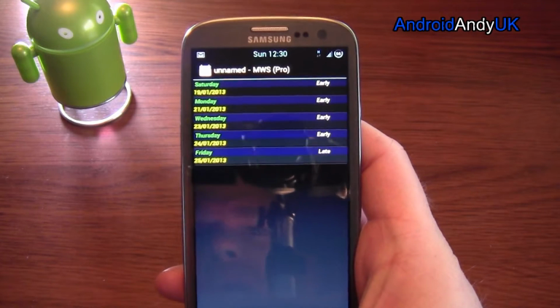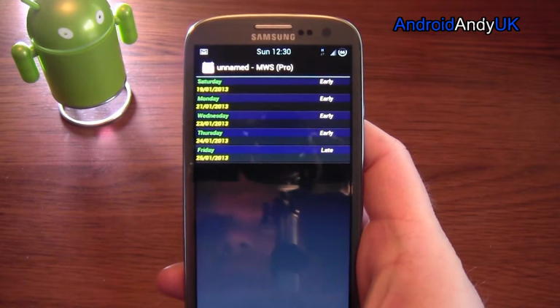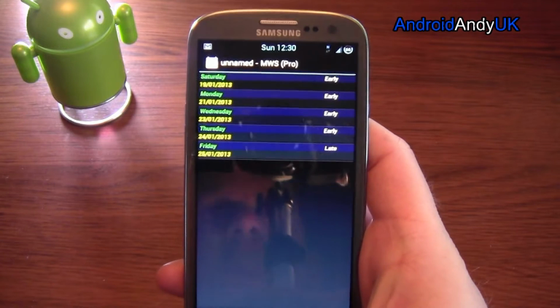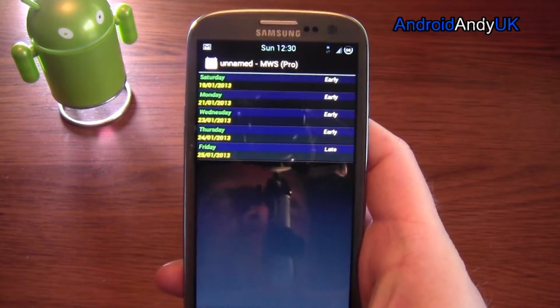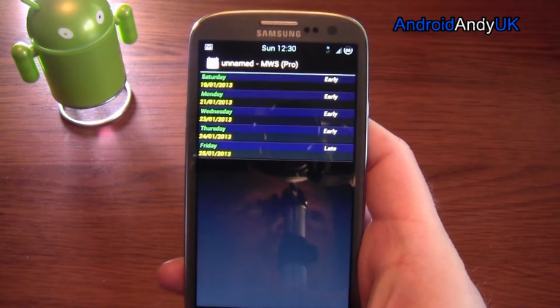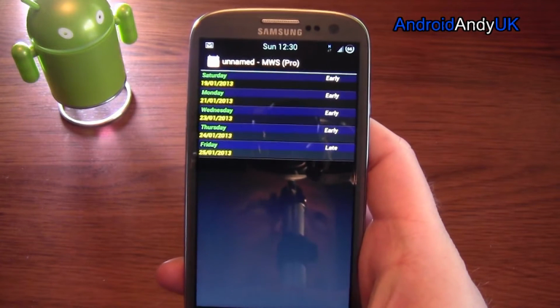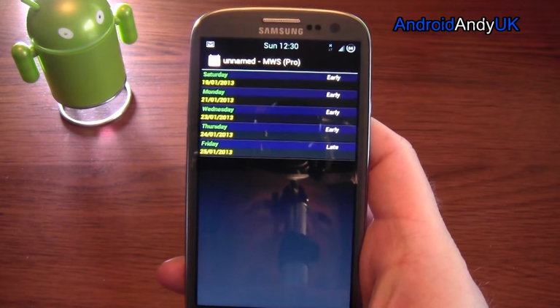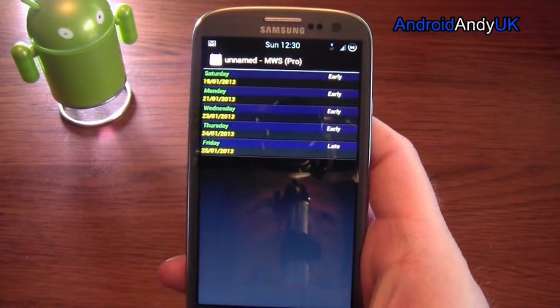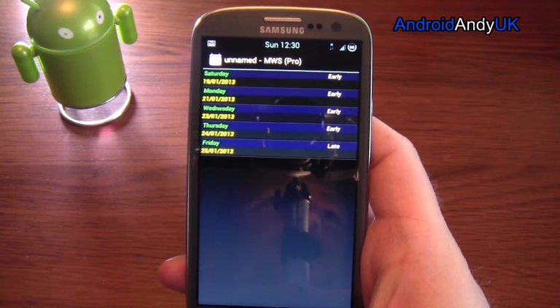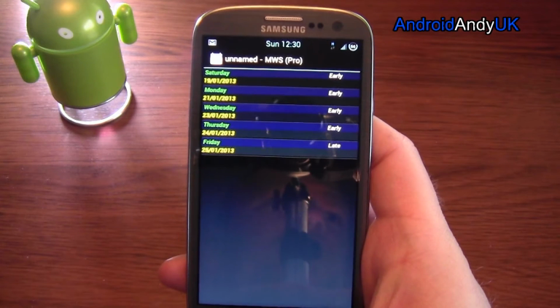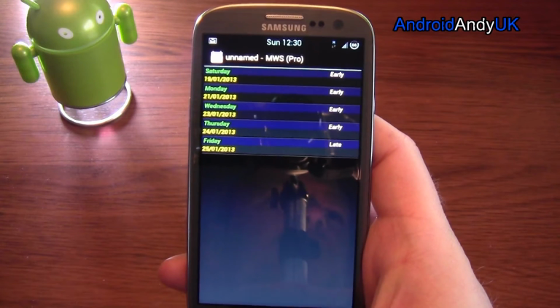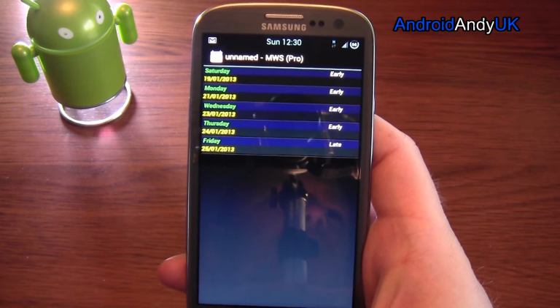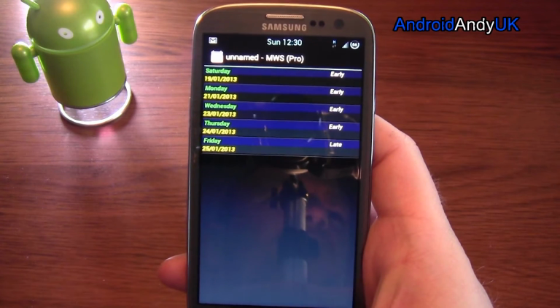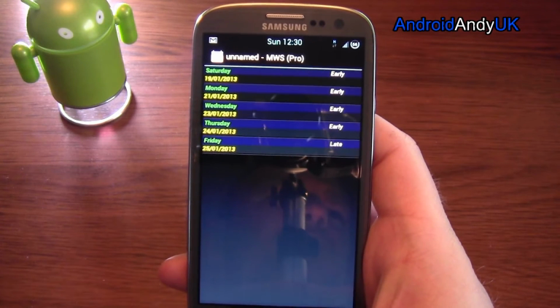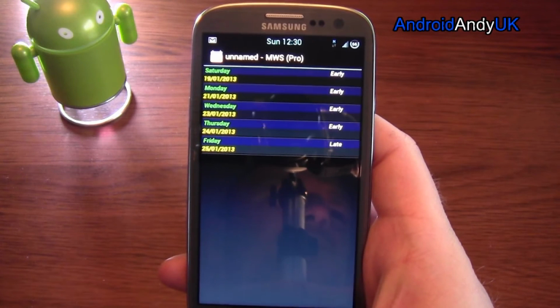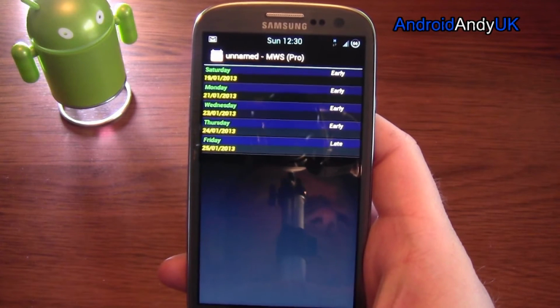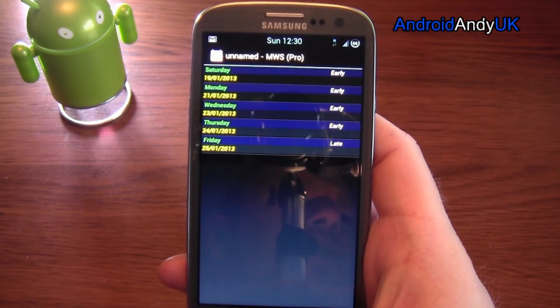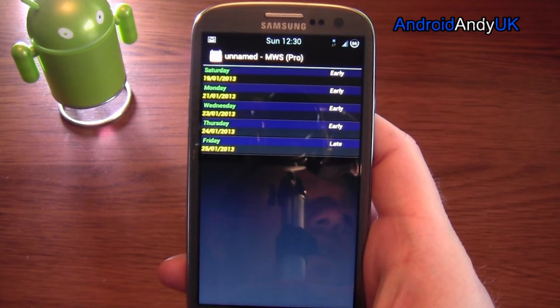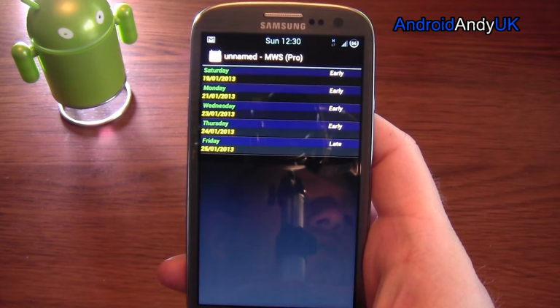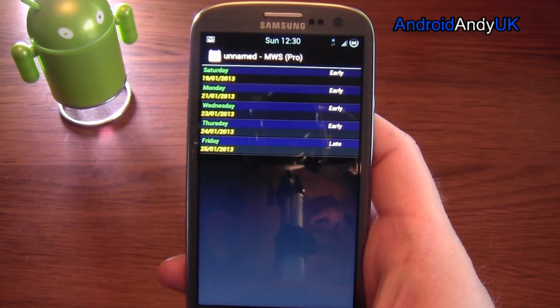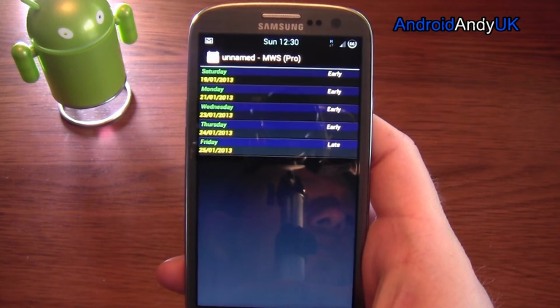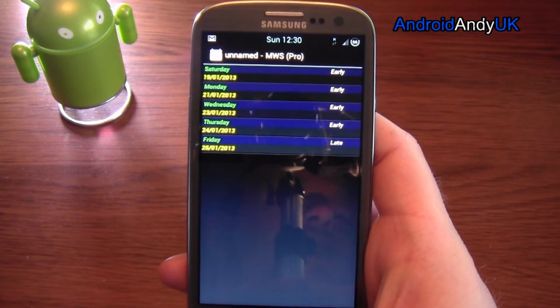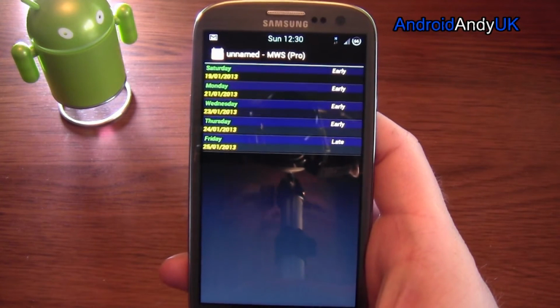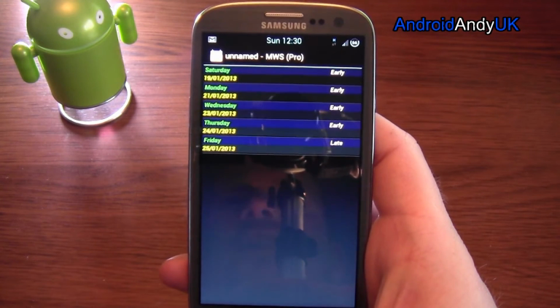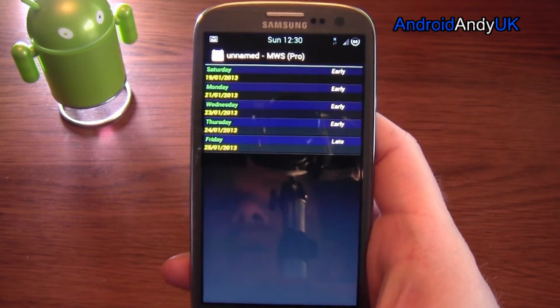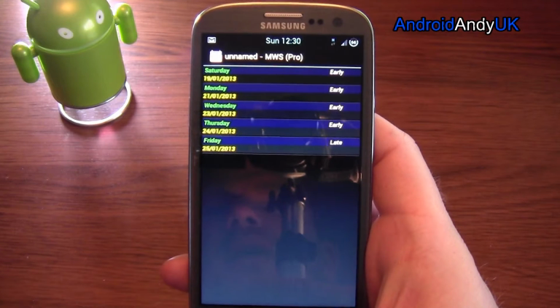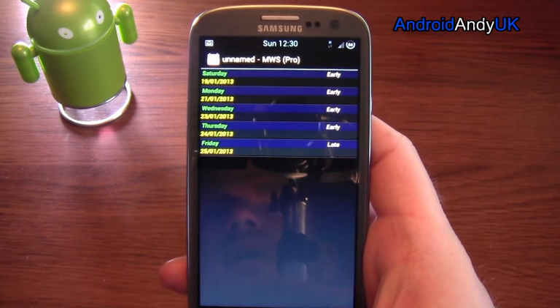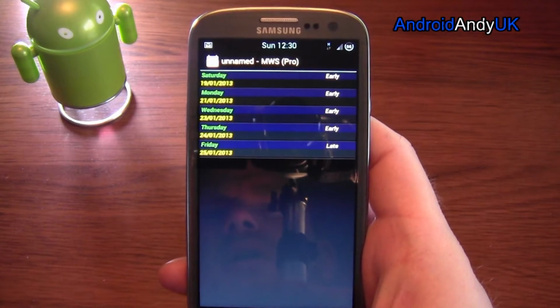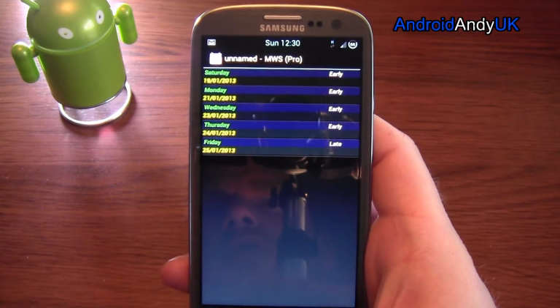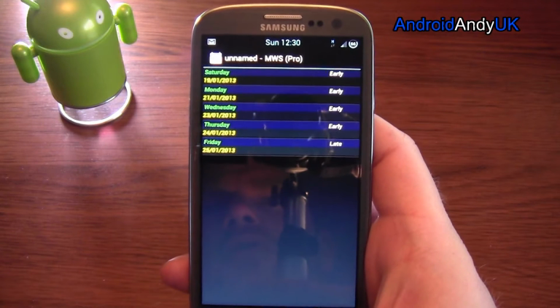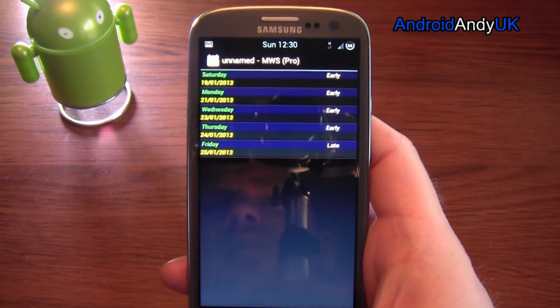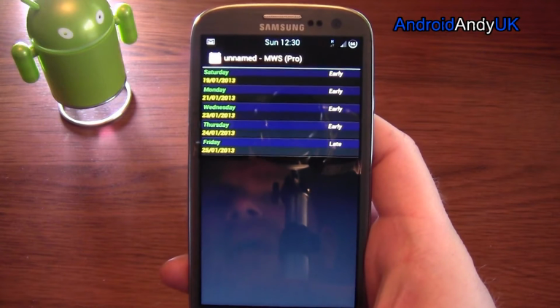Now, this is the Pro version, which was only, I think, 95p — yeah, 95p on Google Play.